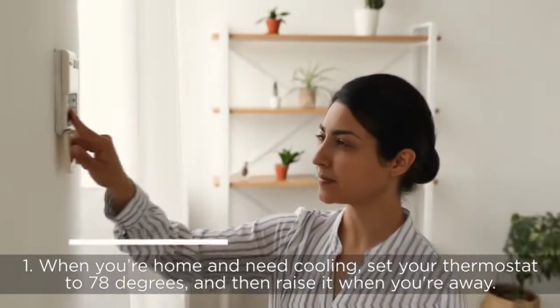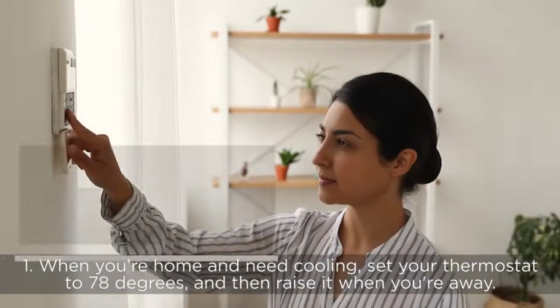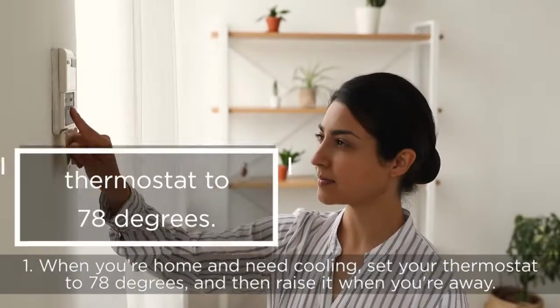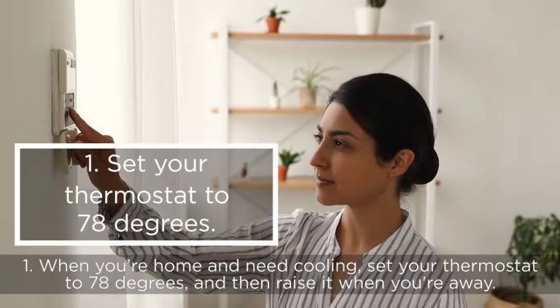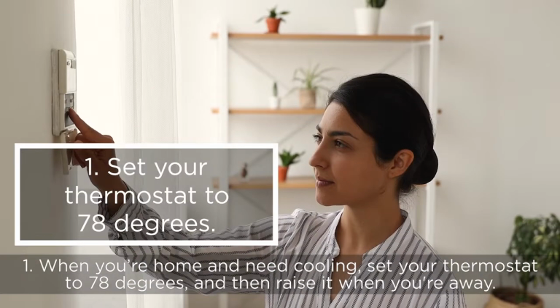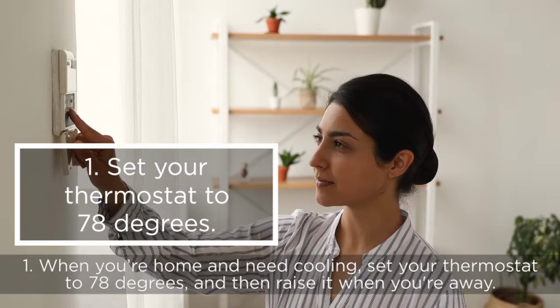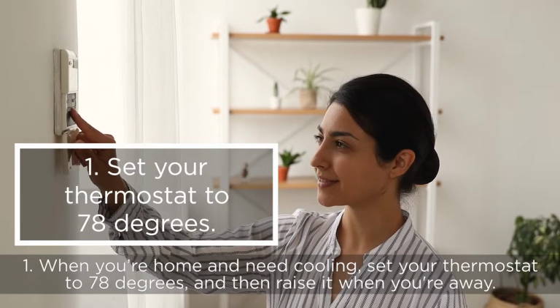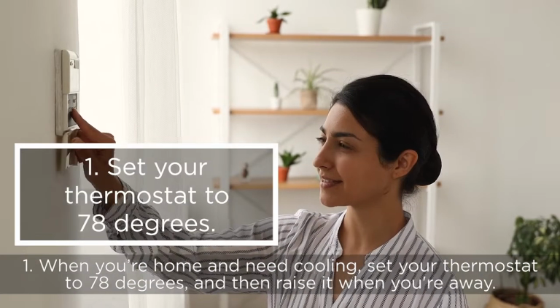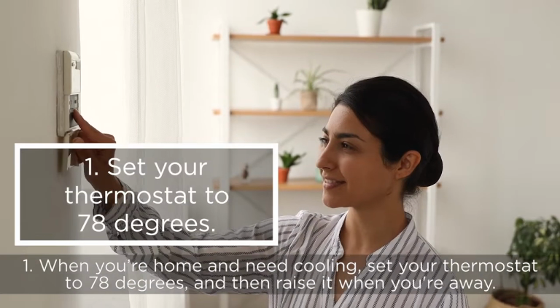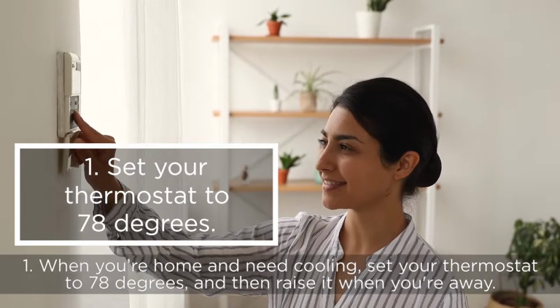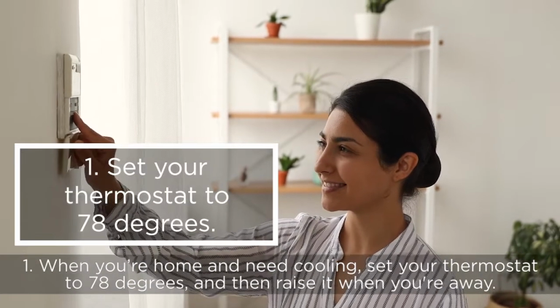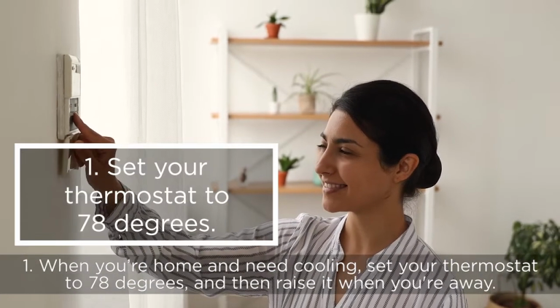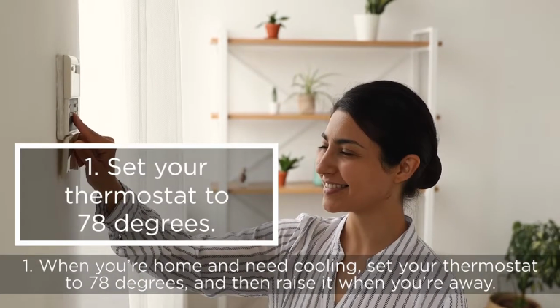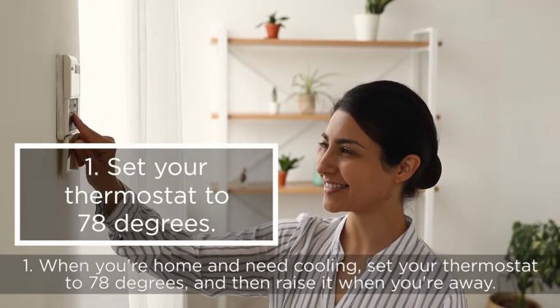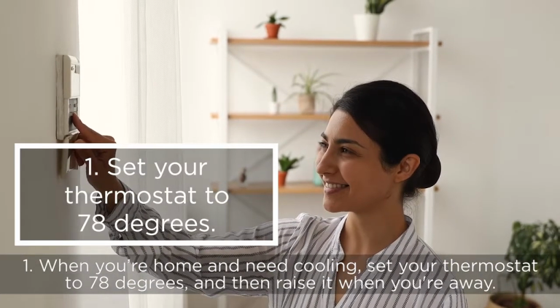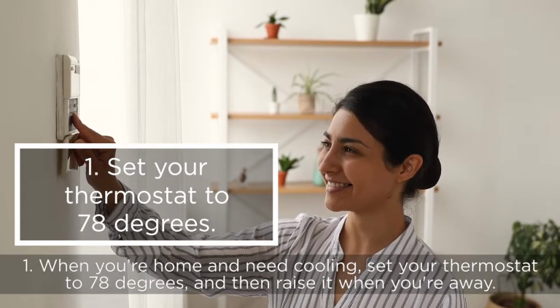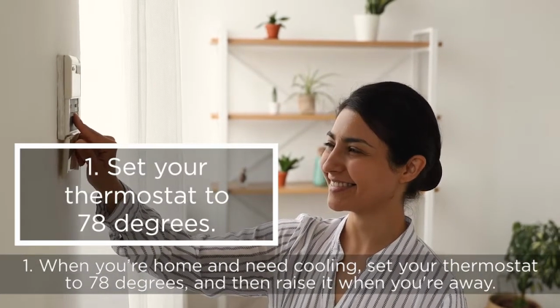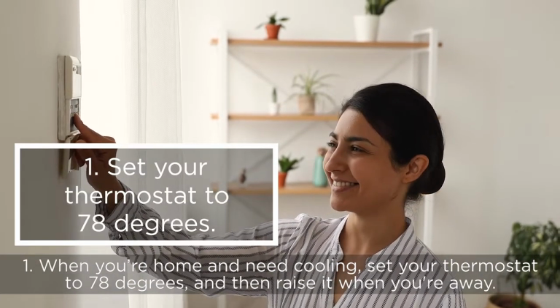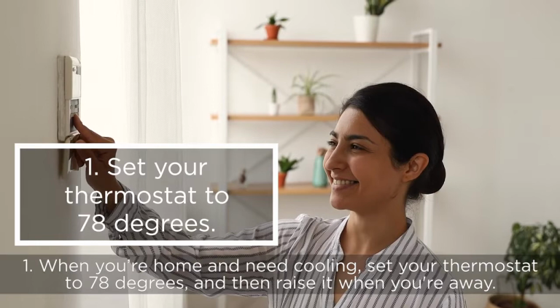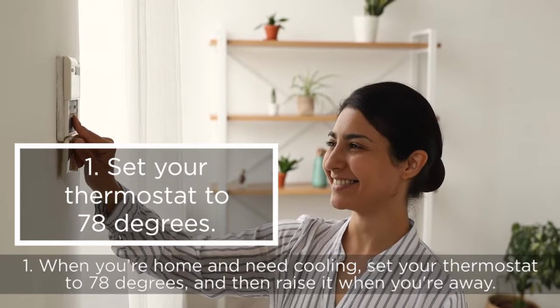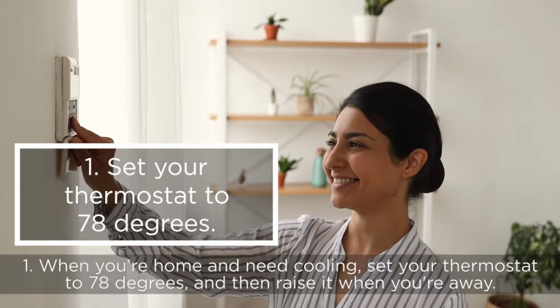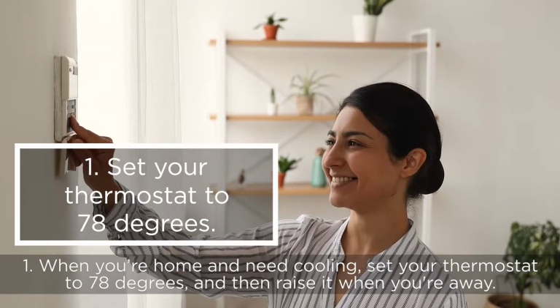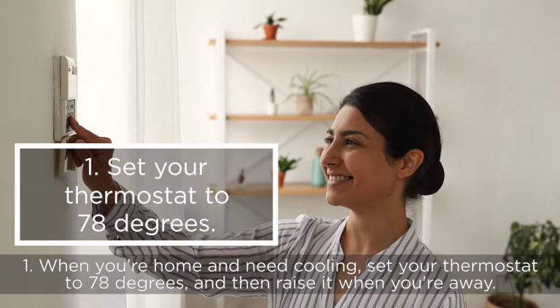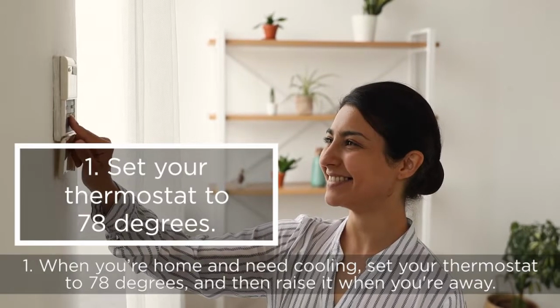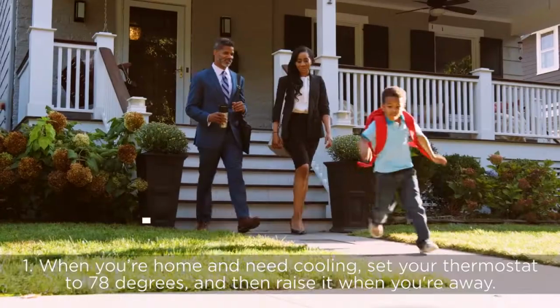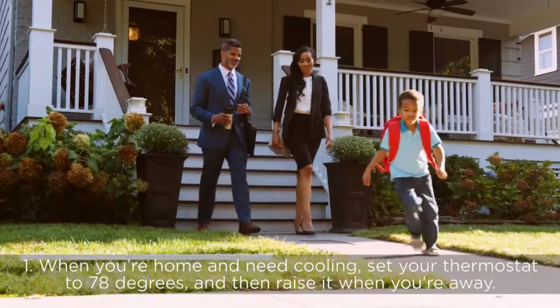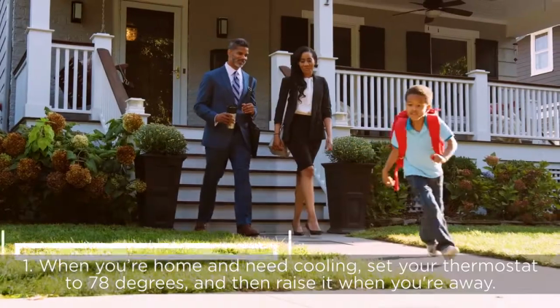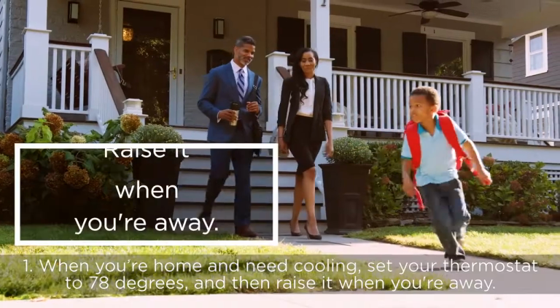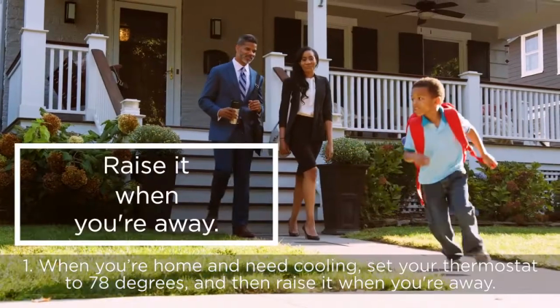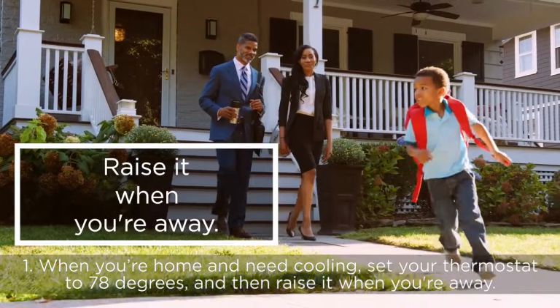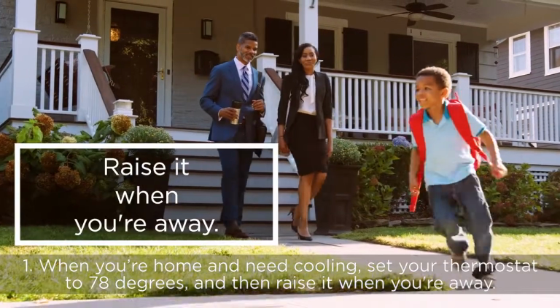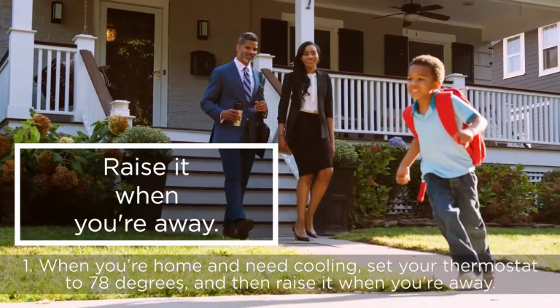1. When you're home and need cooling, set your thermostat to 78 degrees and then raise it when you're away.